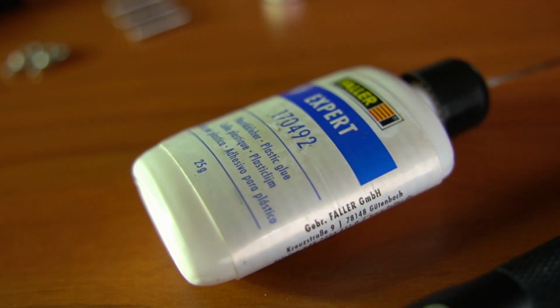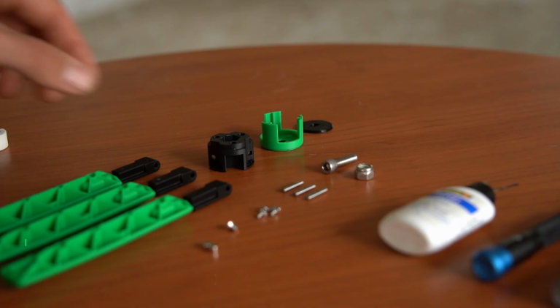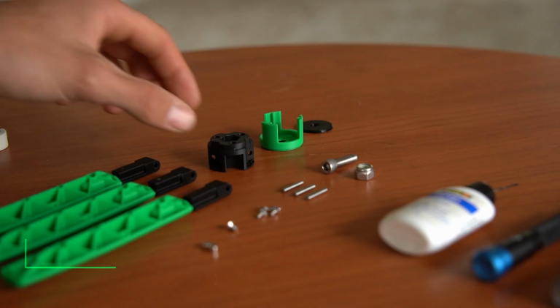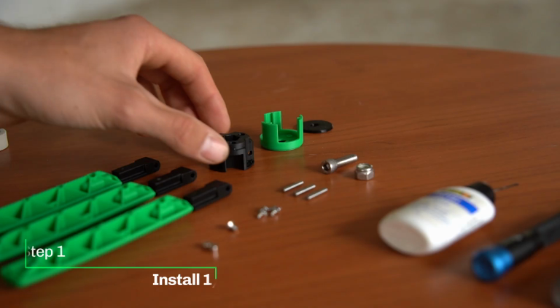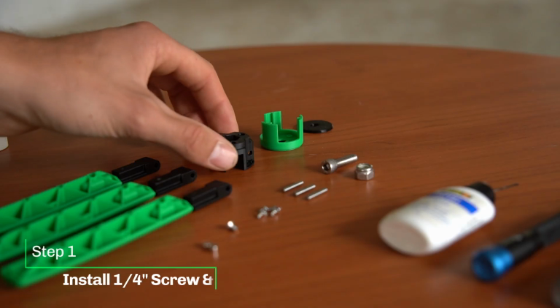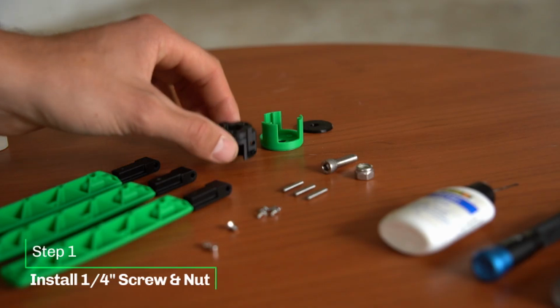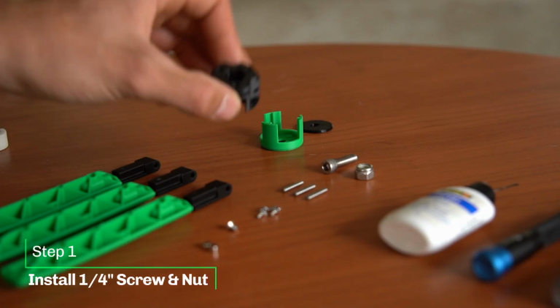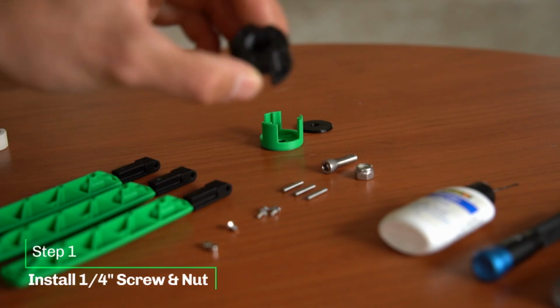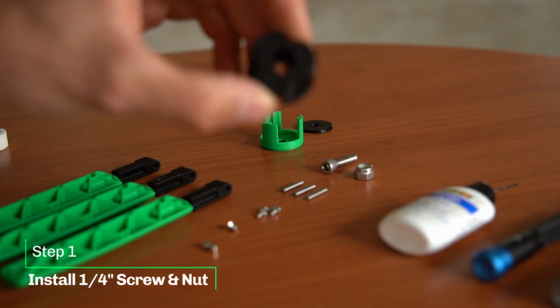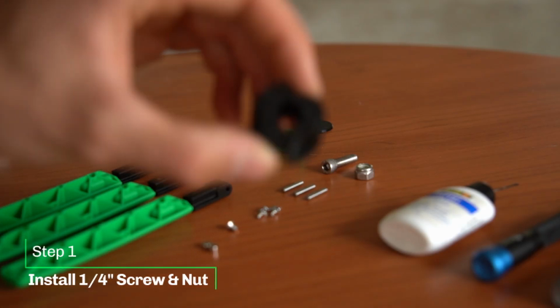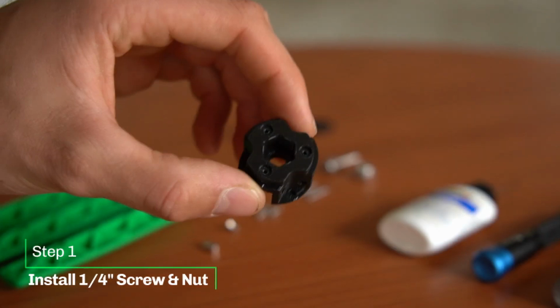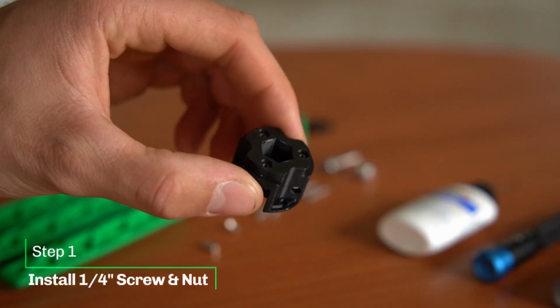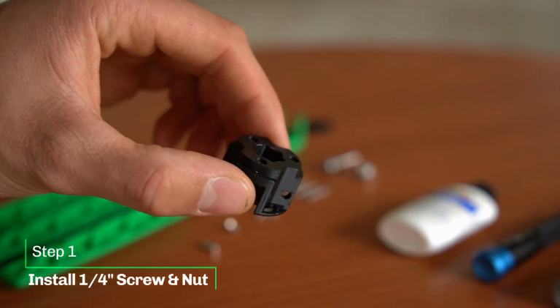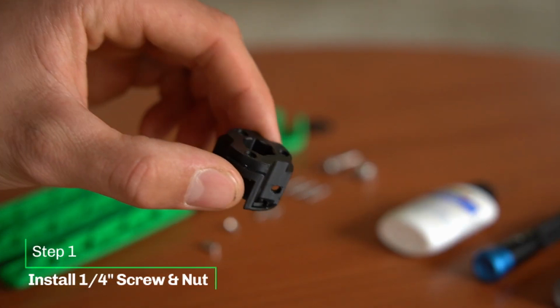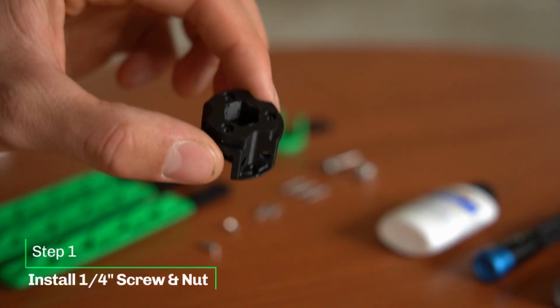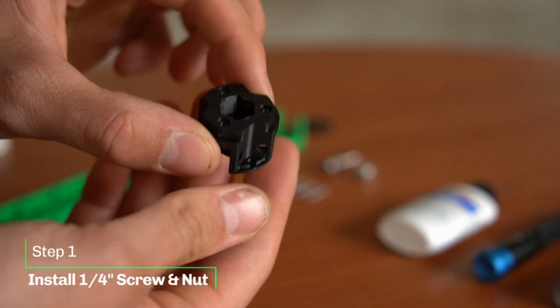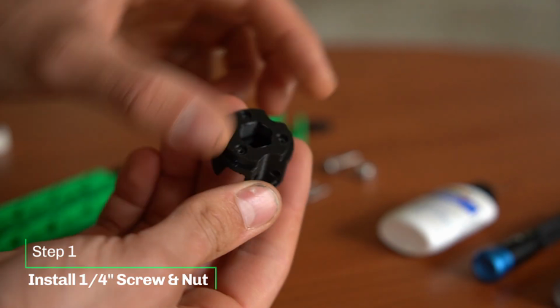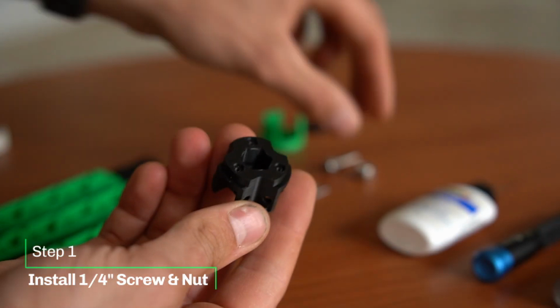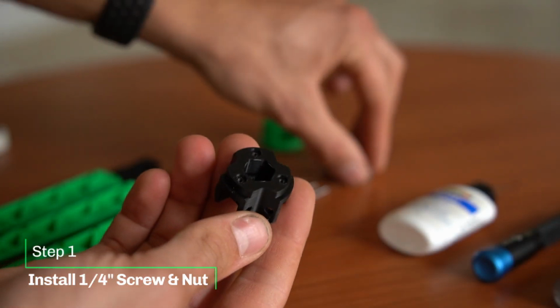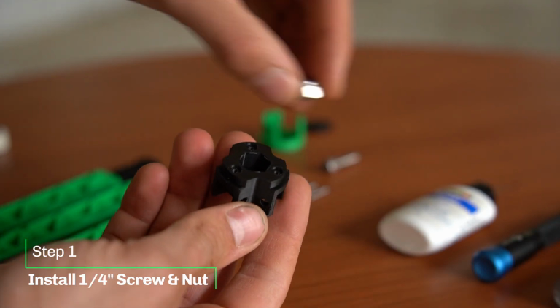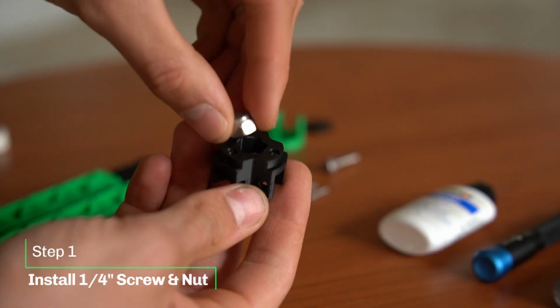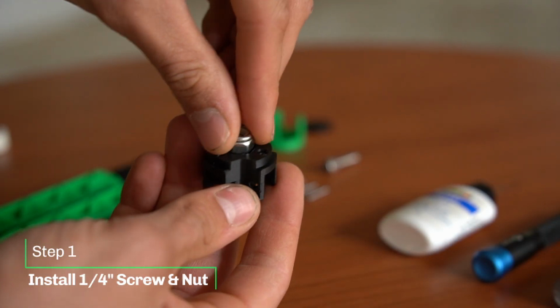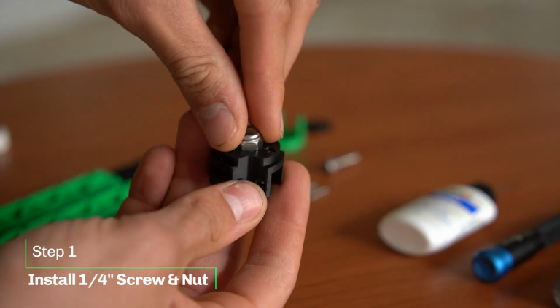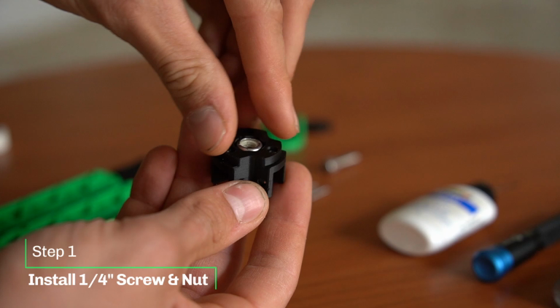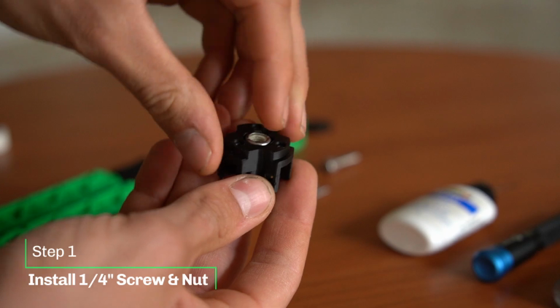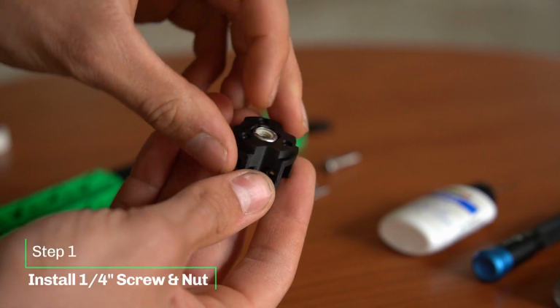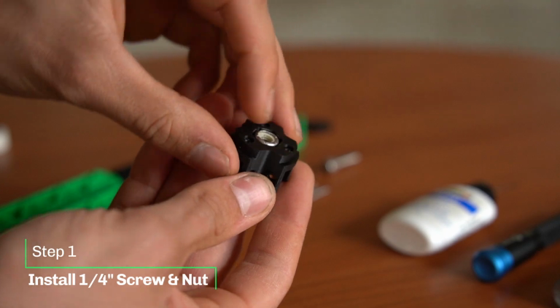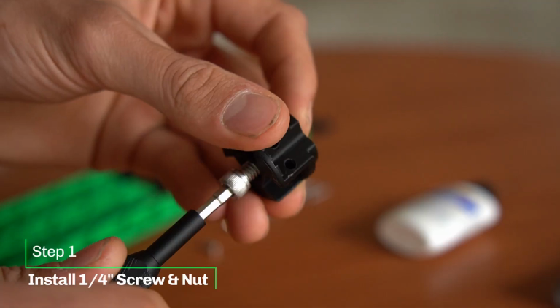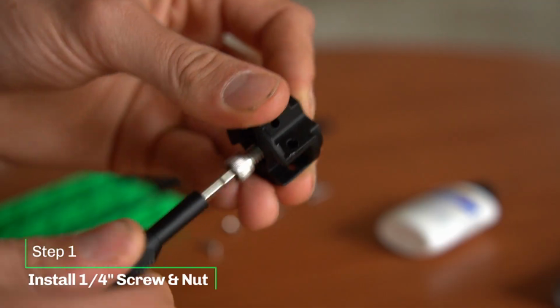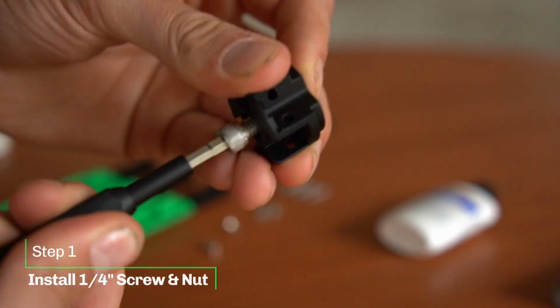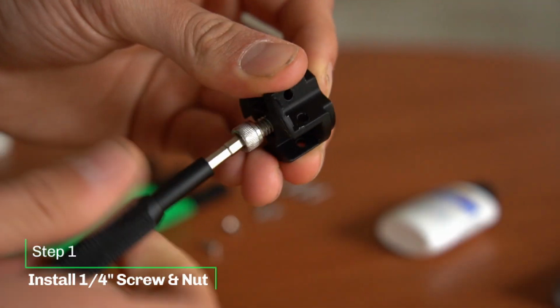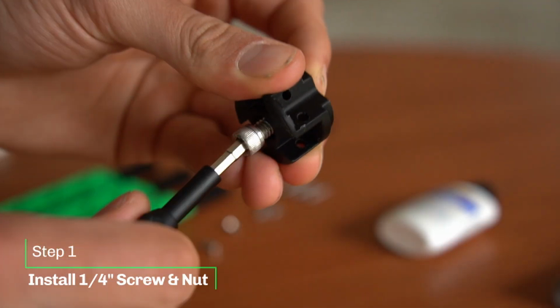Alright, let's start with the center. Insert the quarter inch nut and screw in the bolt.